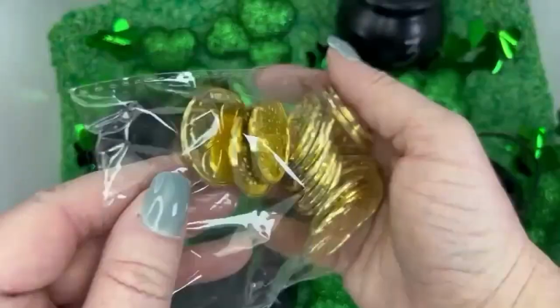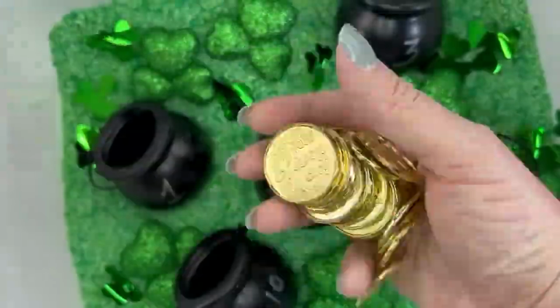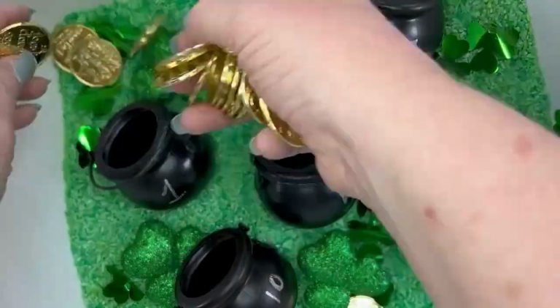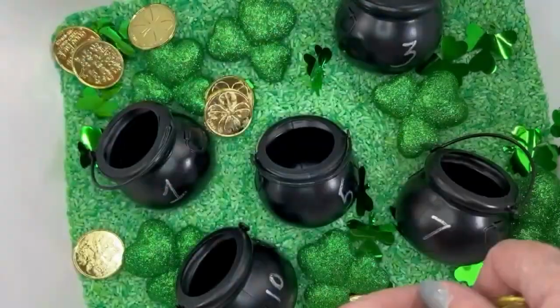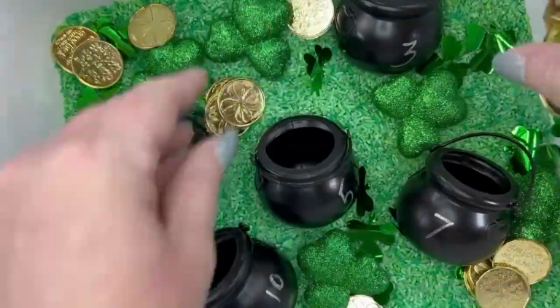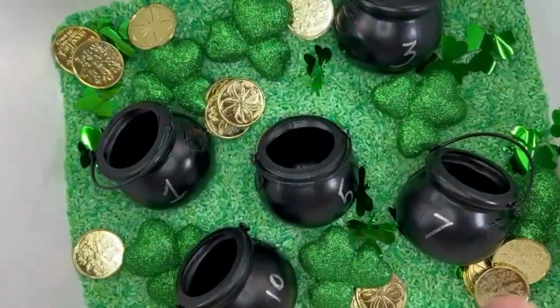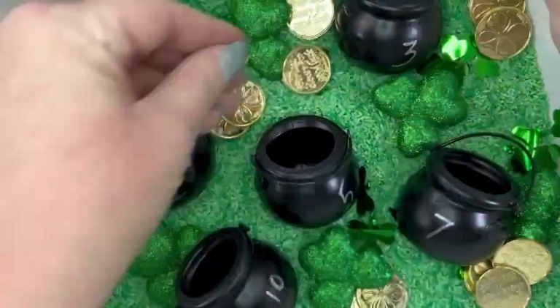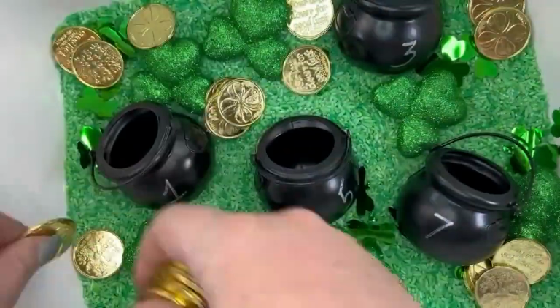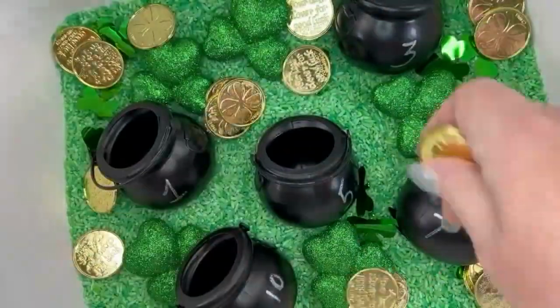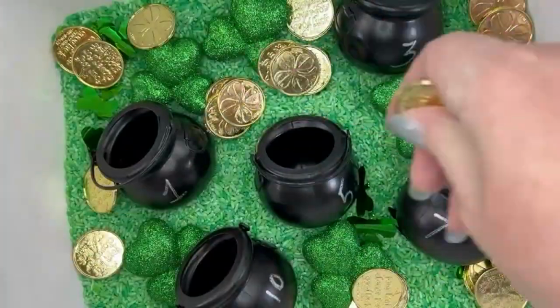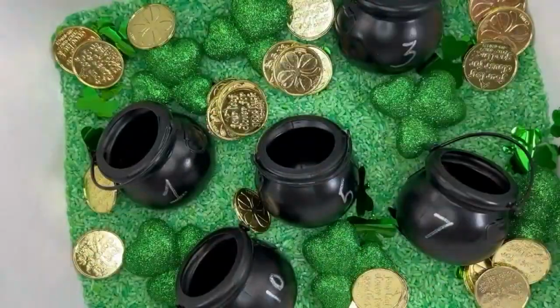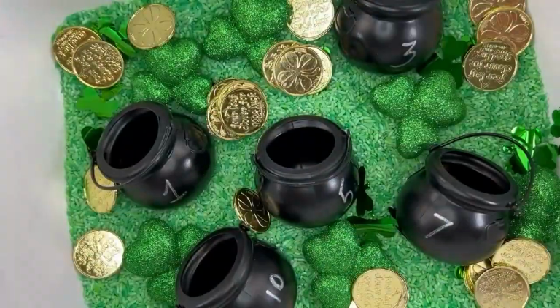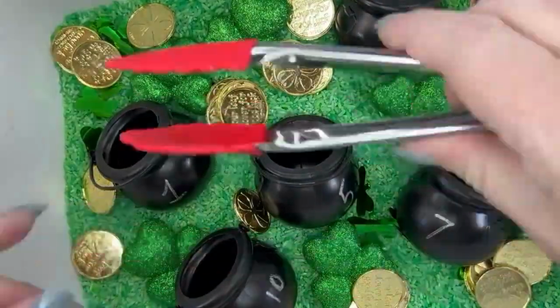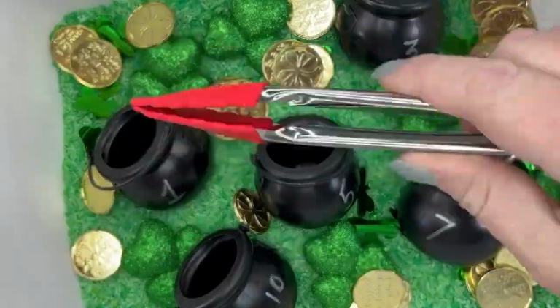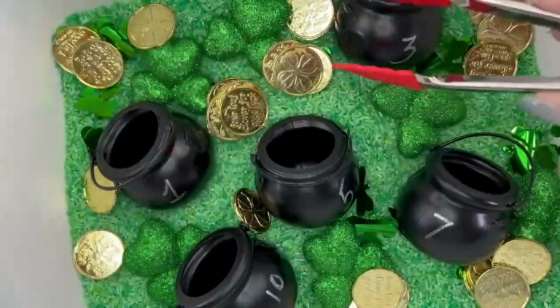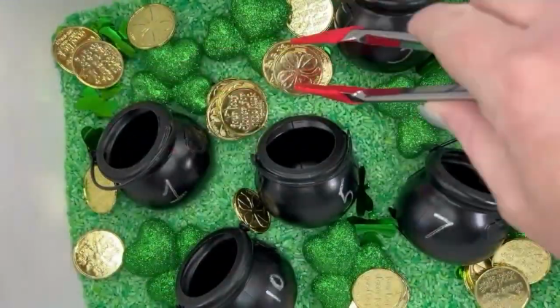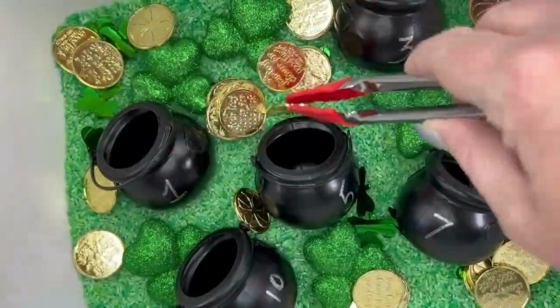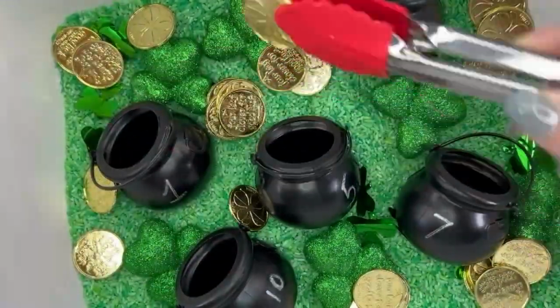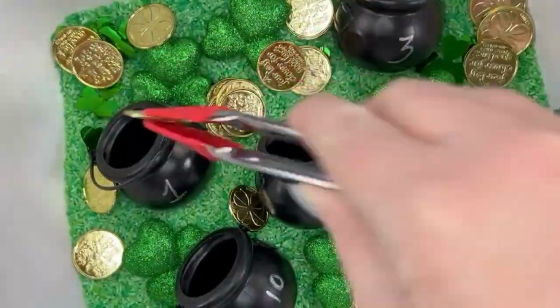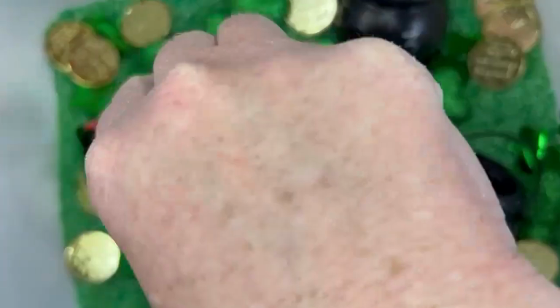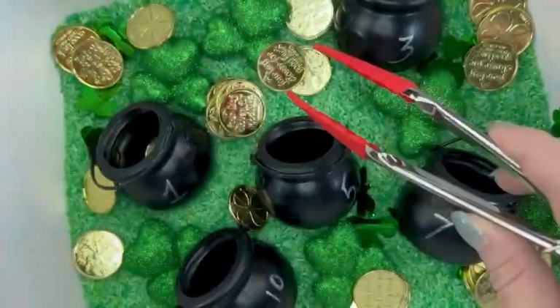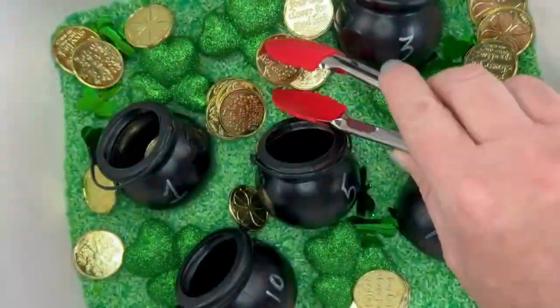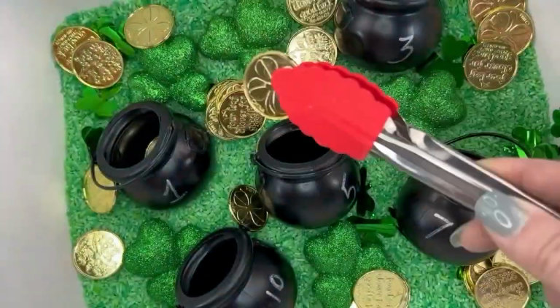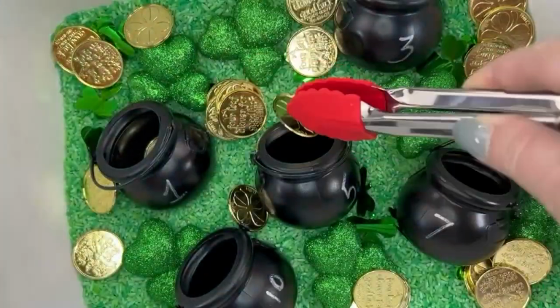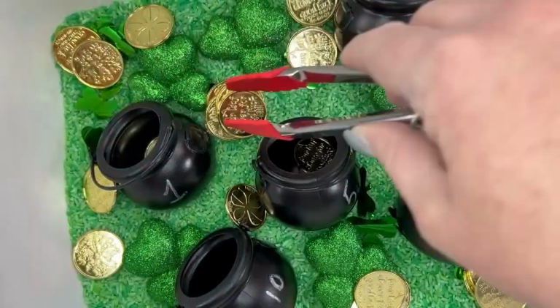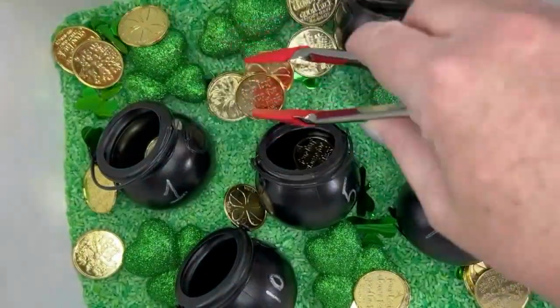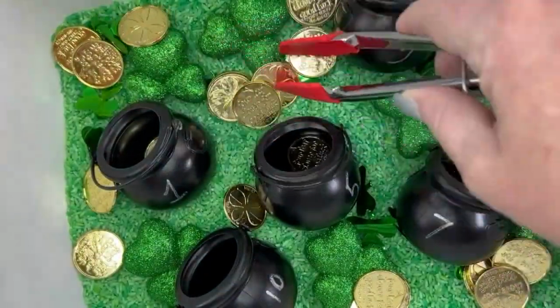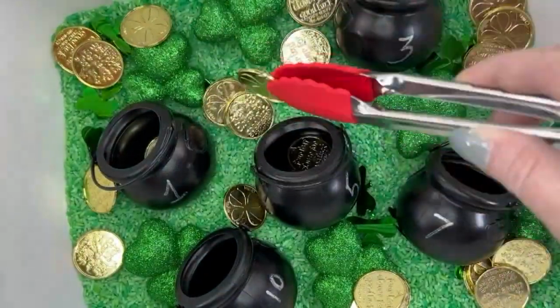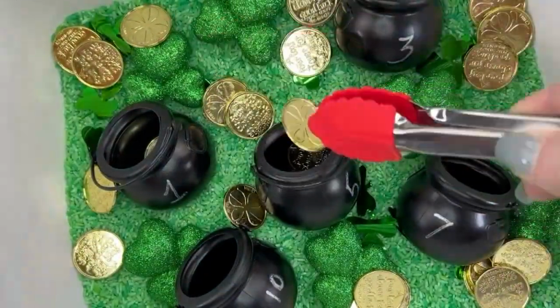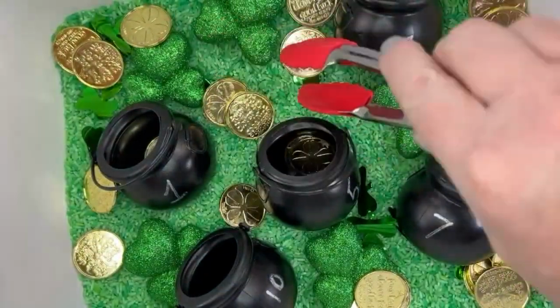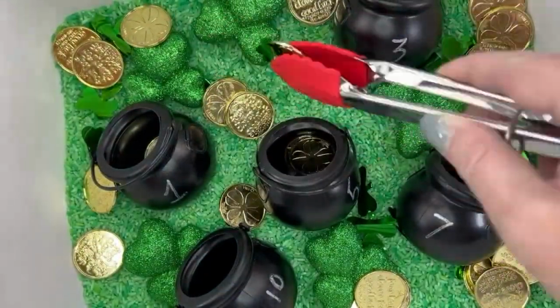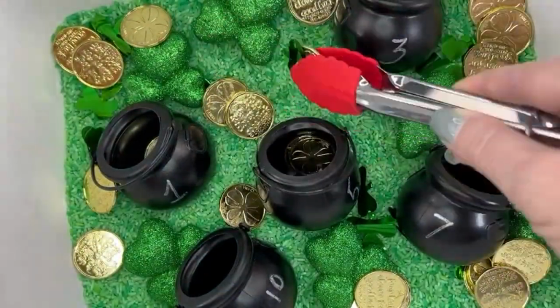Sprinkle in that leprechaun's gold. Now hand over the tongs and kids can use those tongs to put the correct number of coins in each pot.